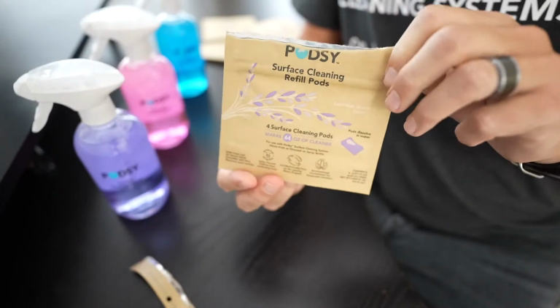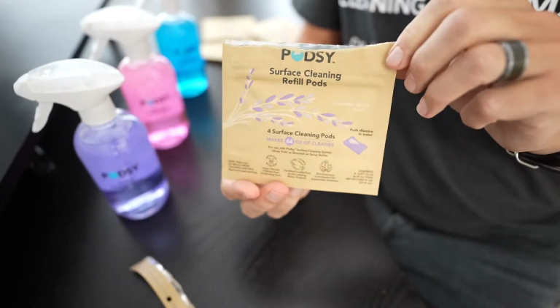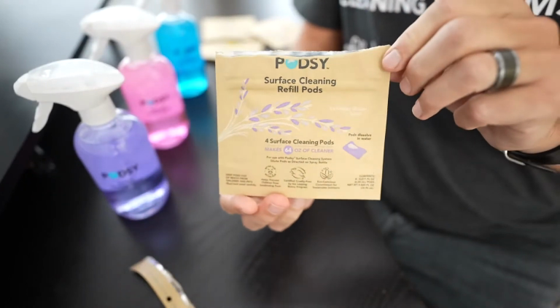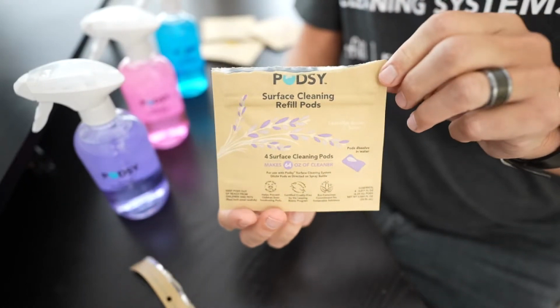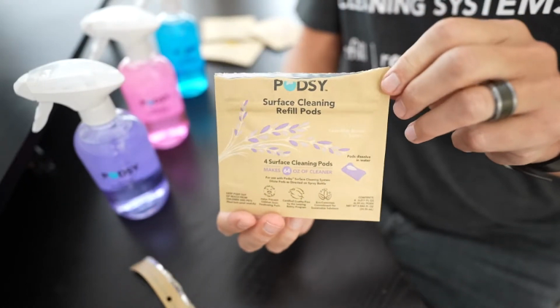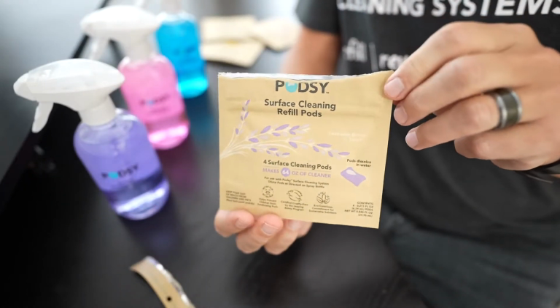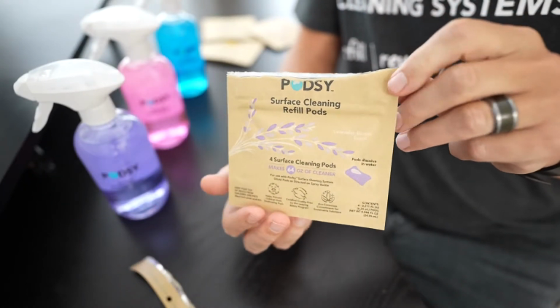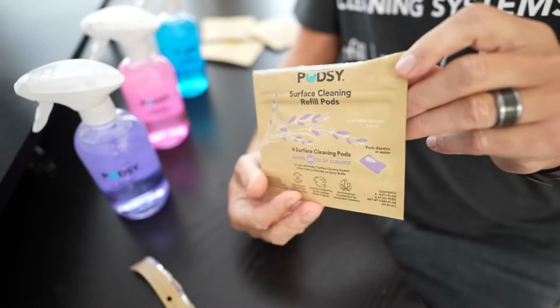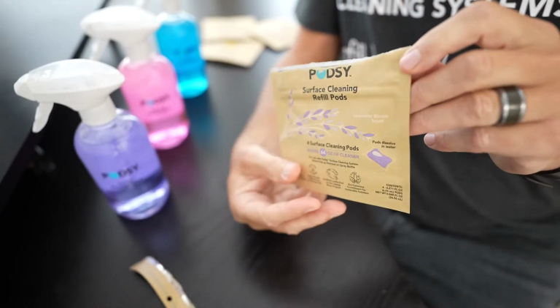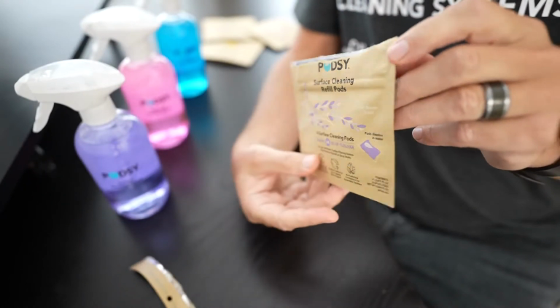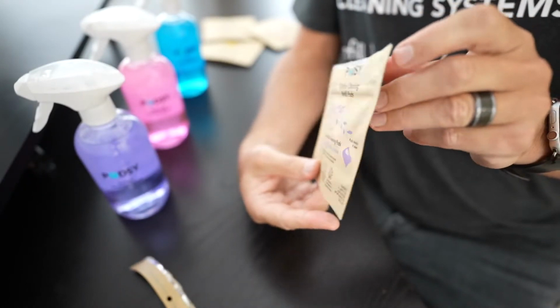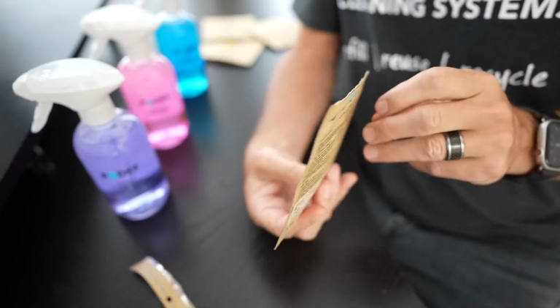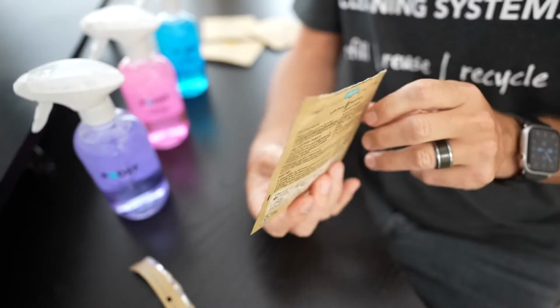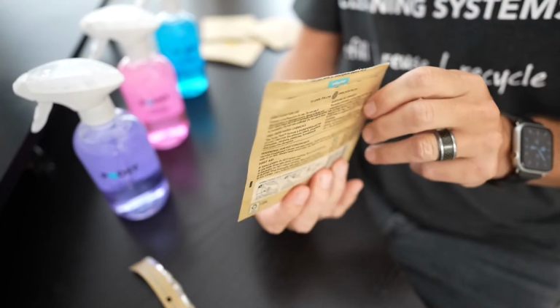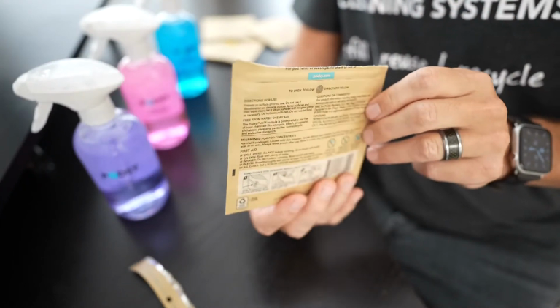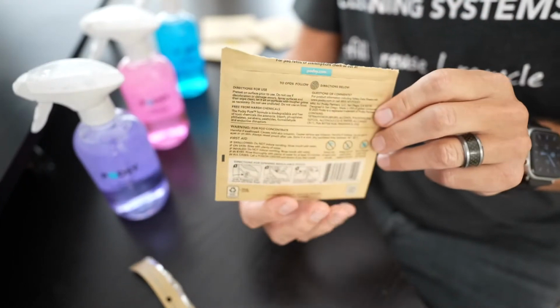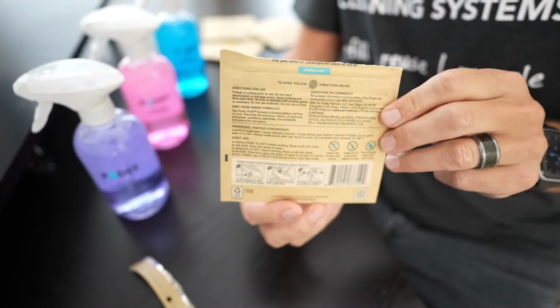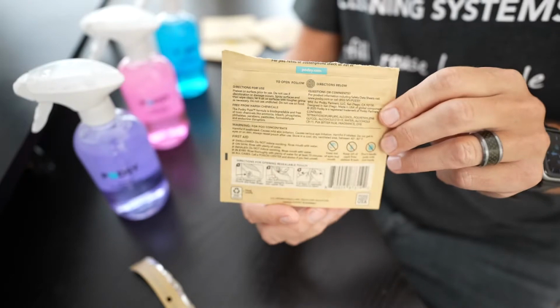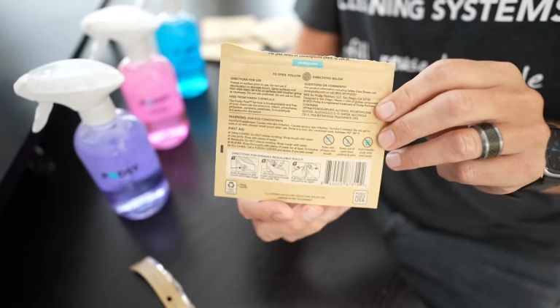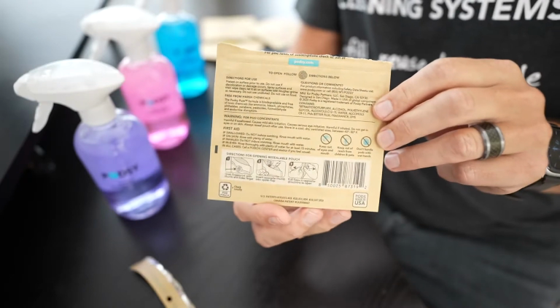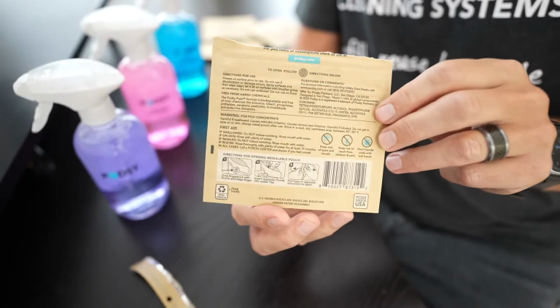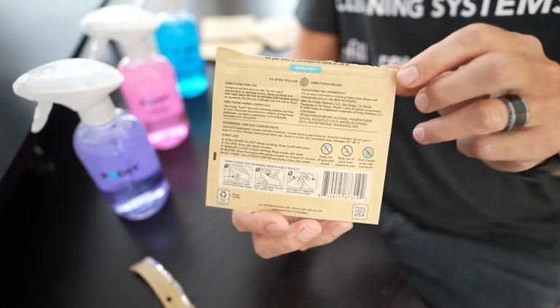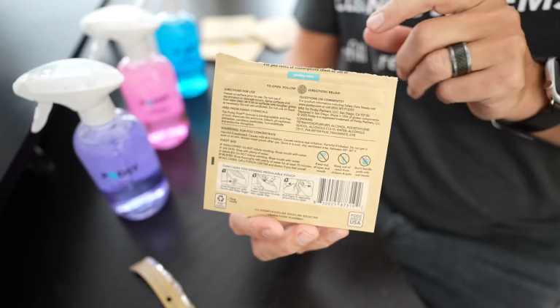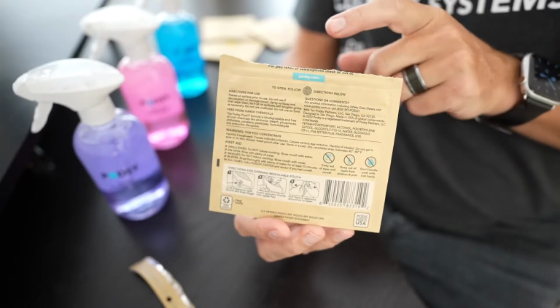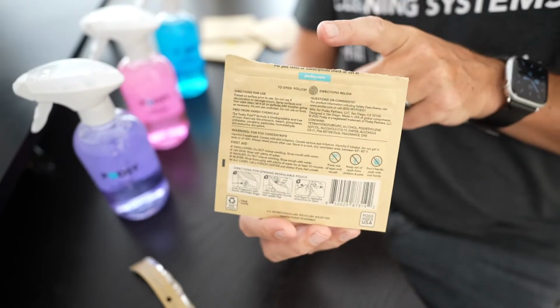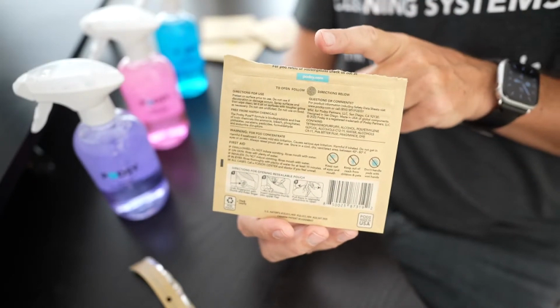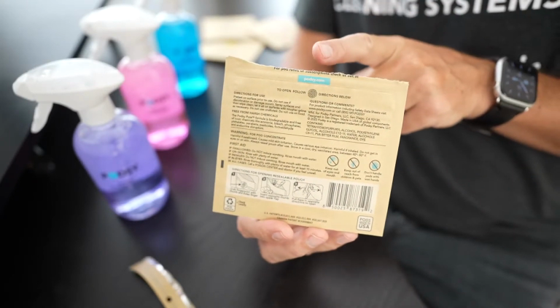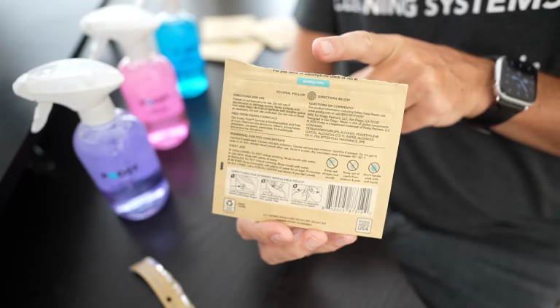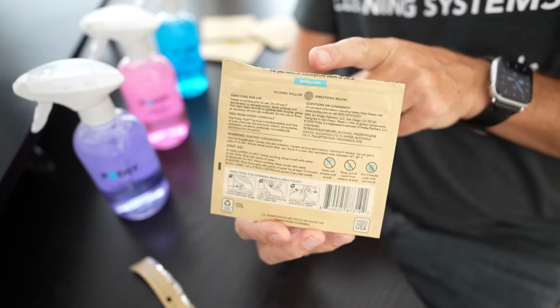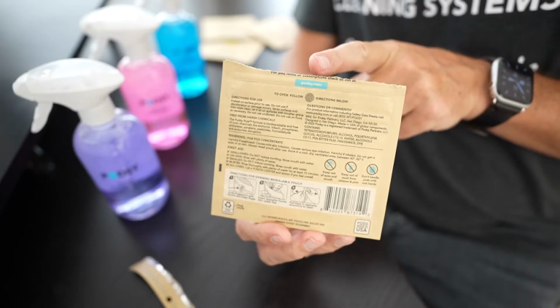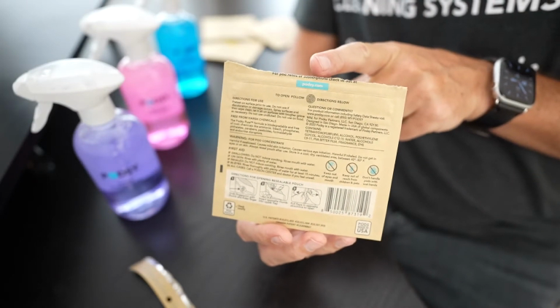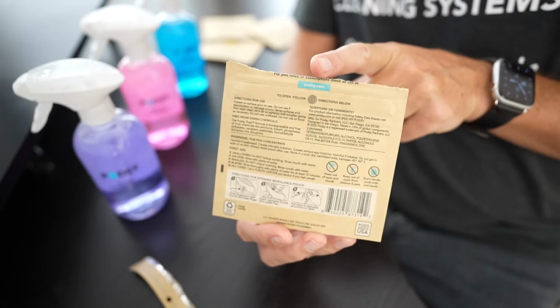Once you remove that top portion, flip the pouch around. You'll notice that there's two flaps.